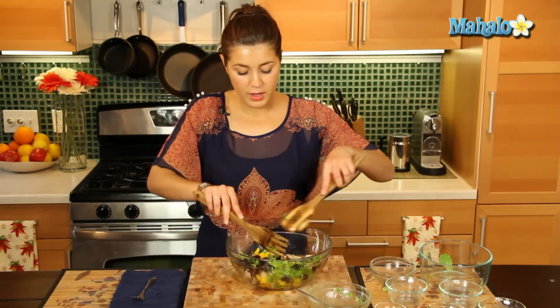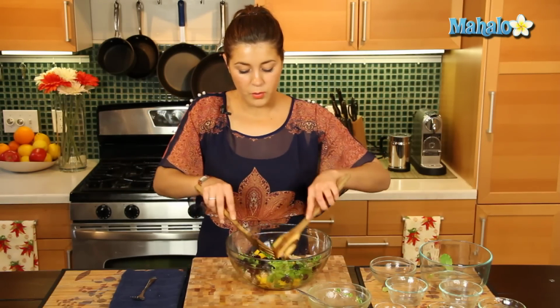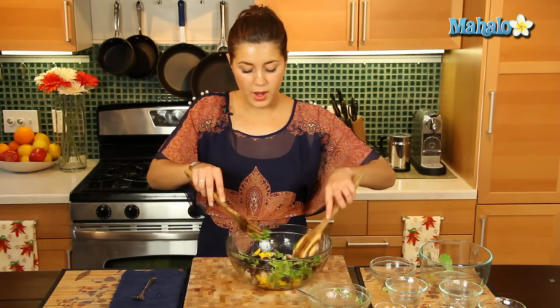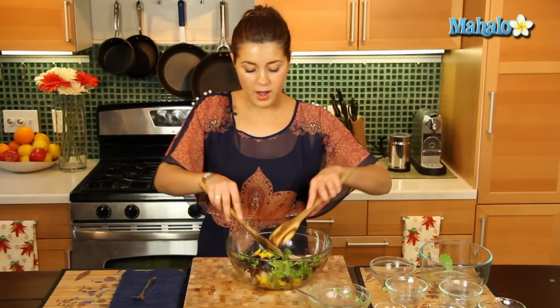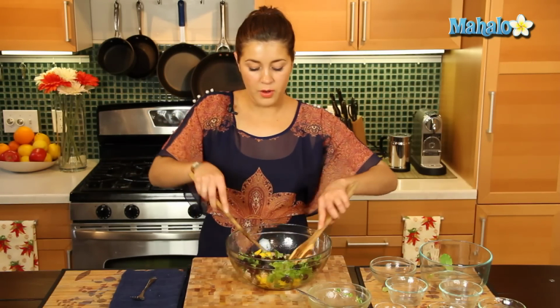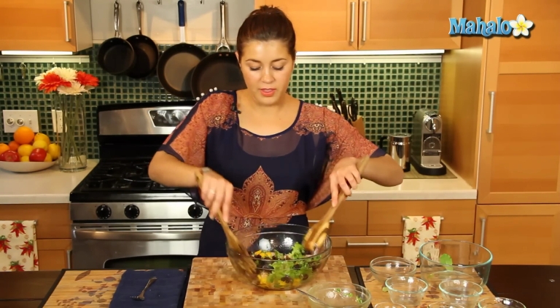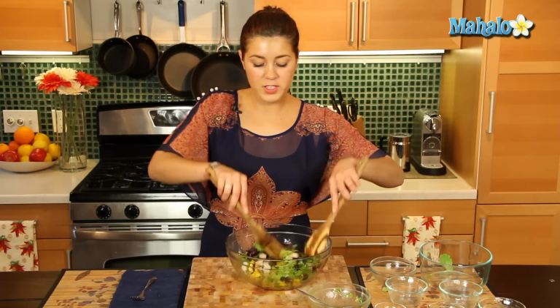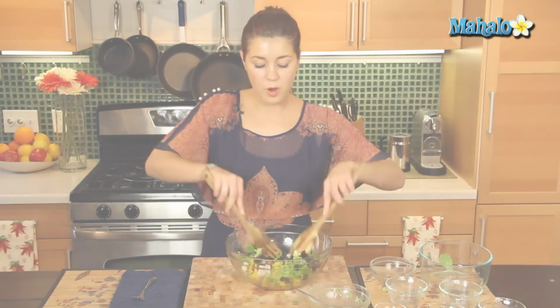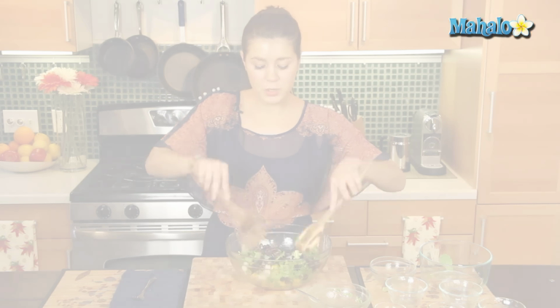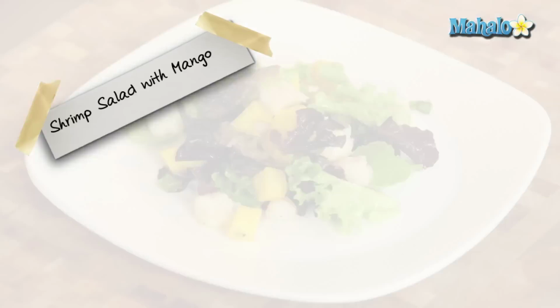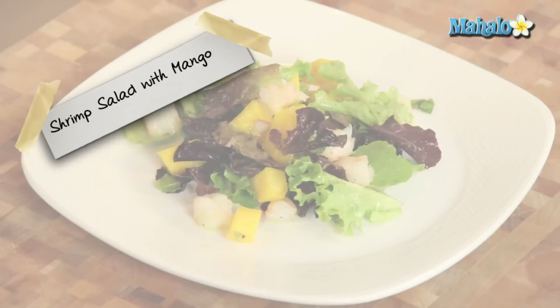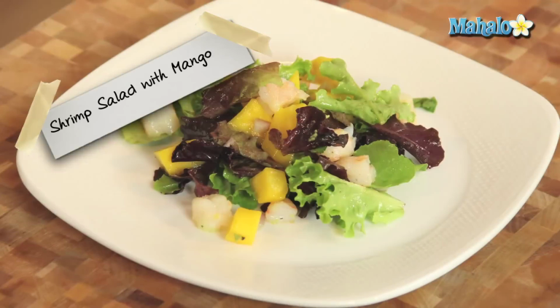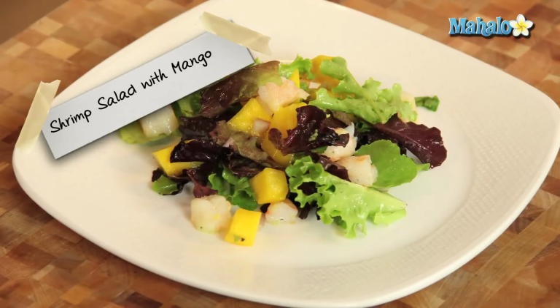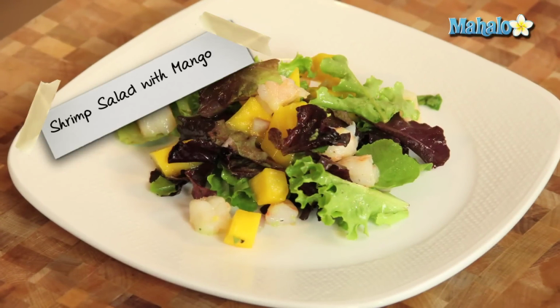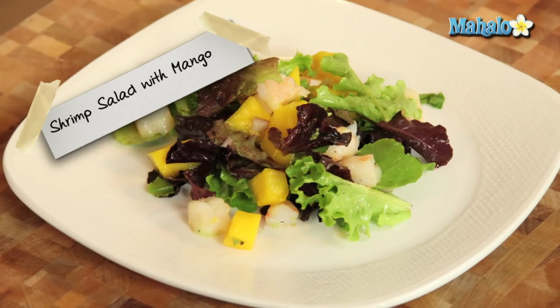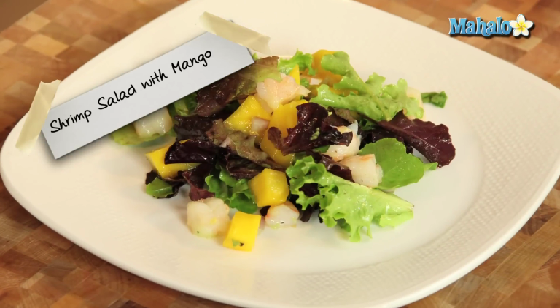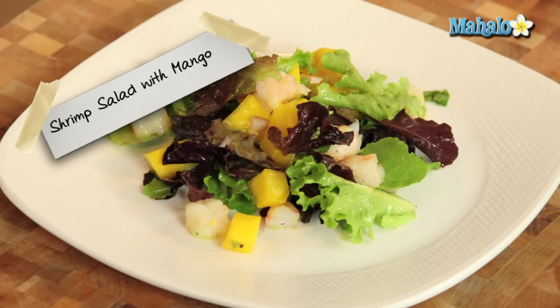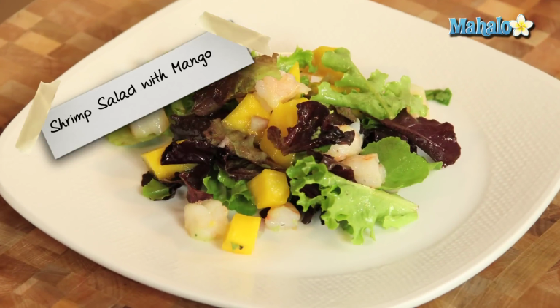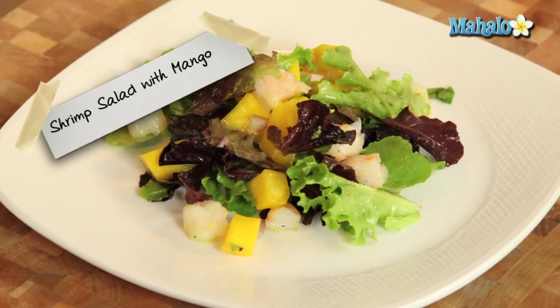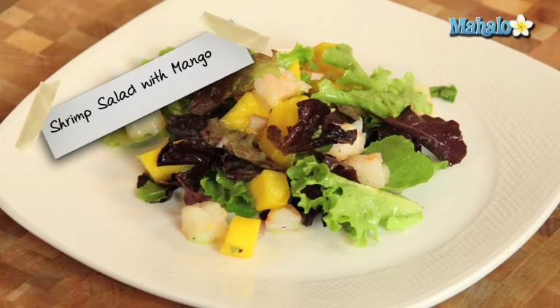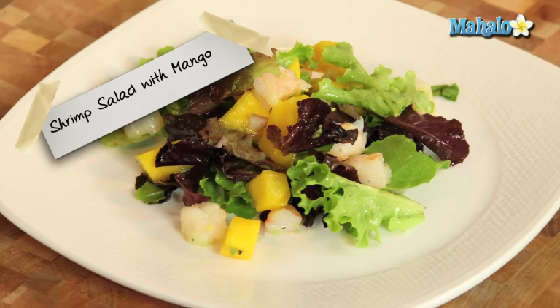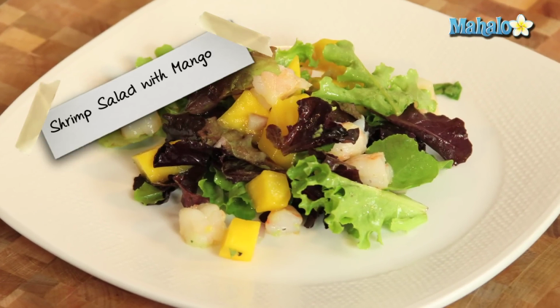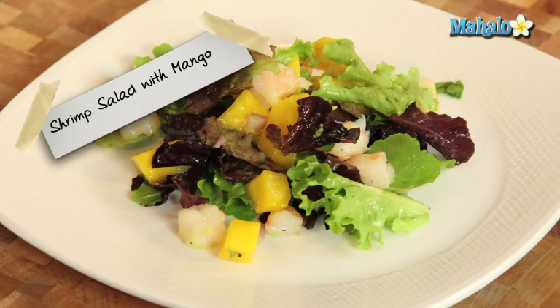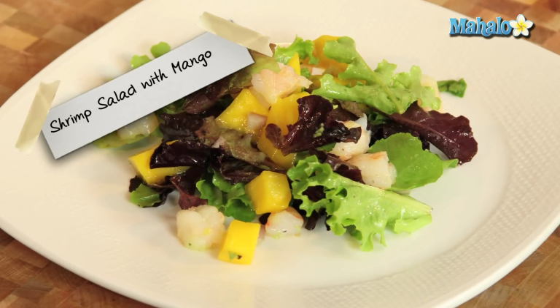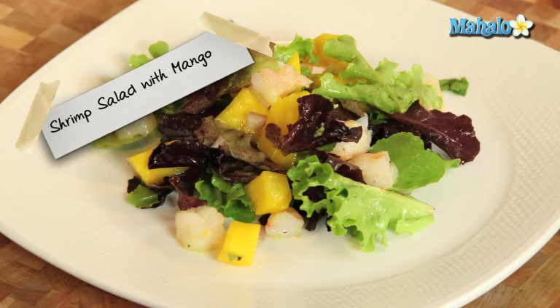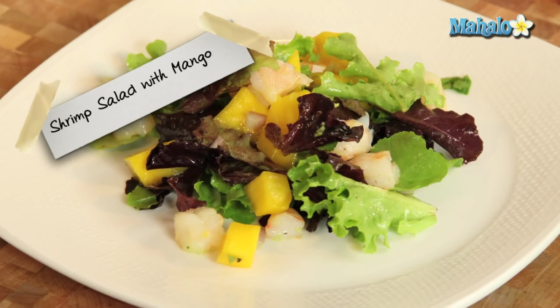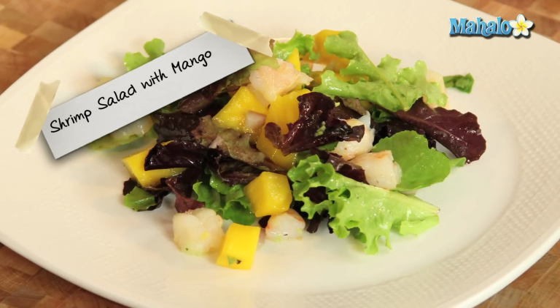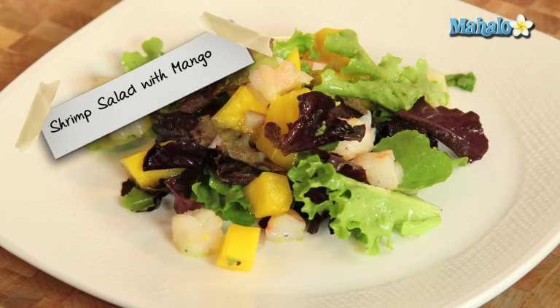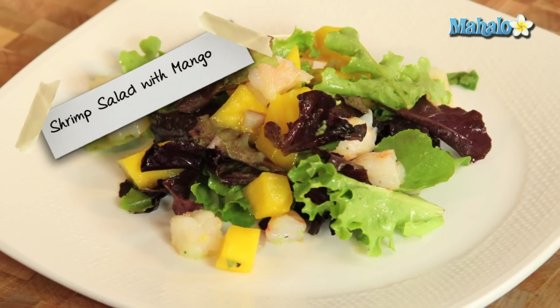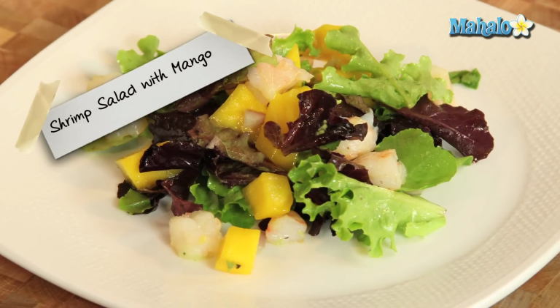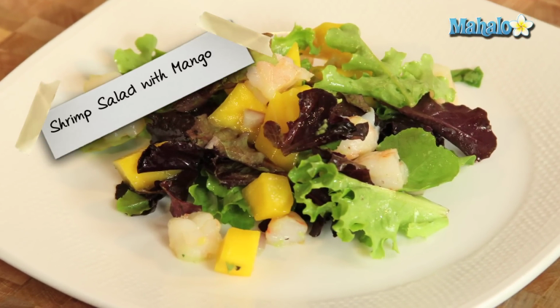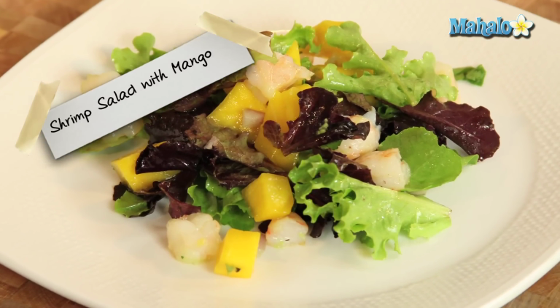Wow, and that is one tropical salad. There you go — a shrimp salad with mango.